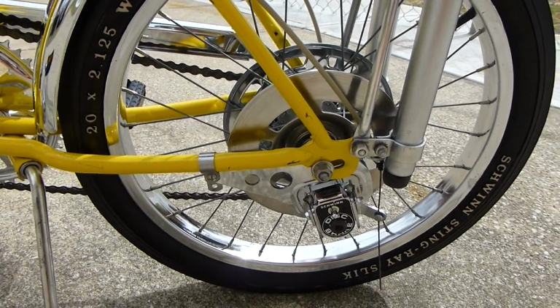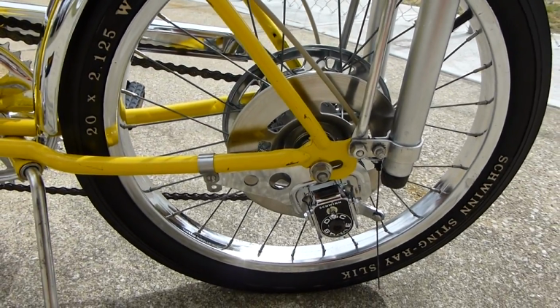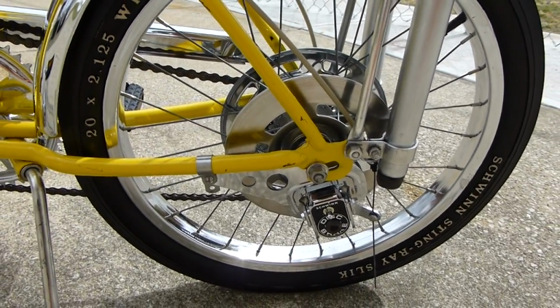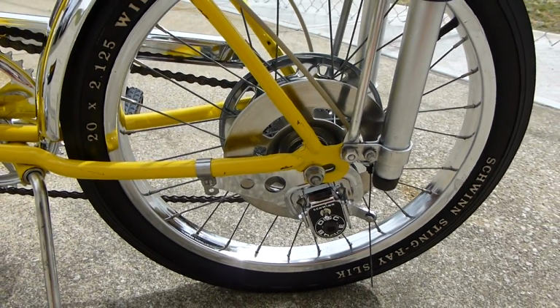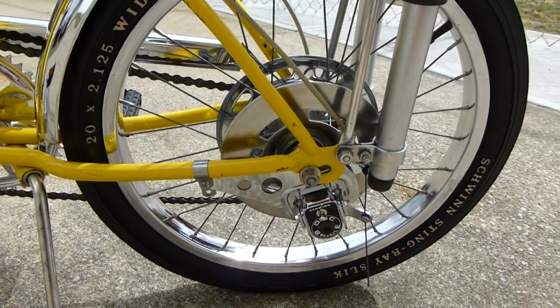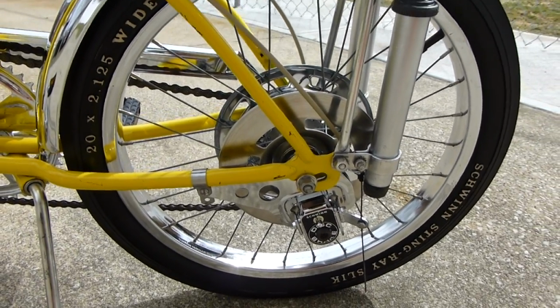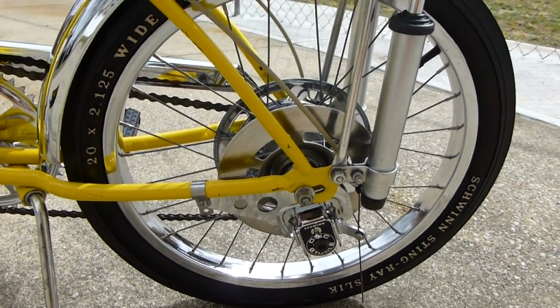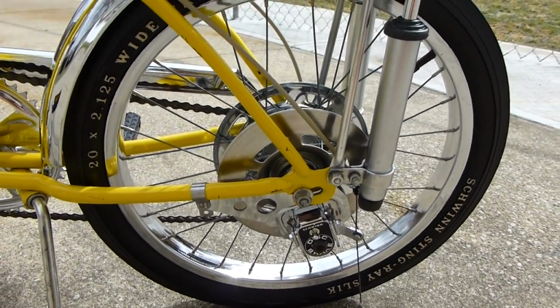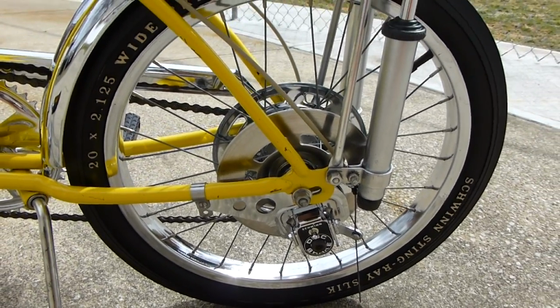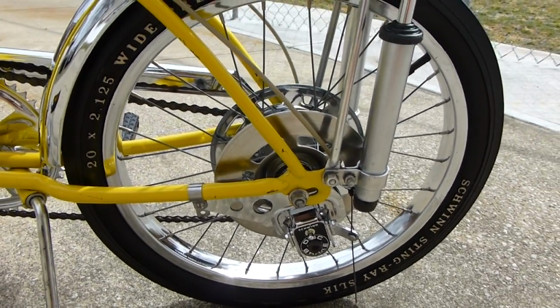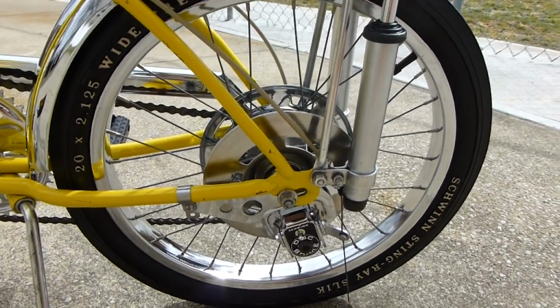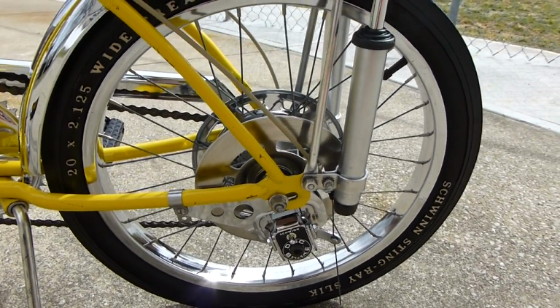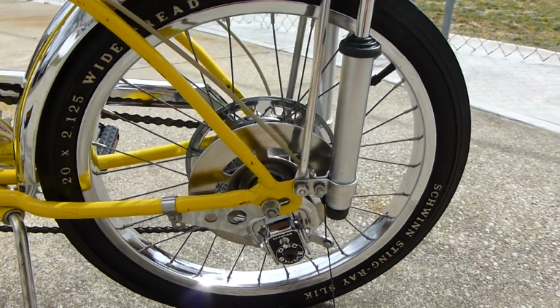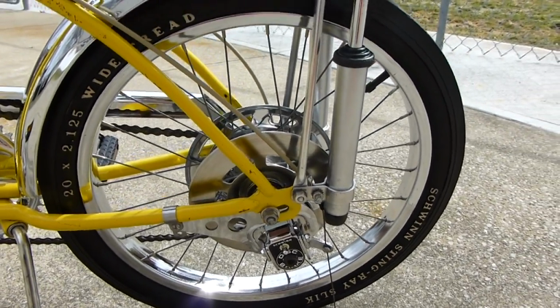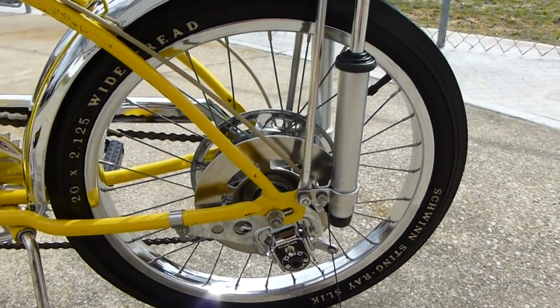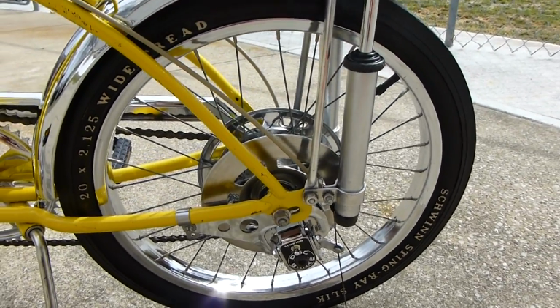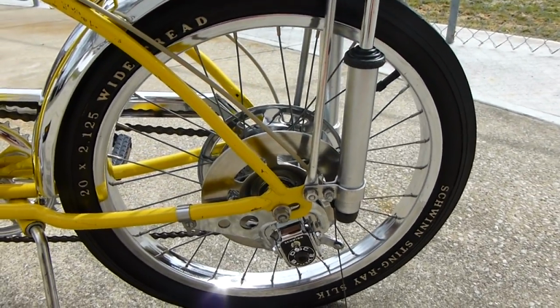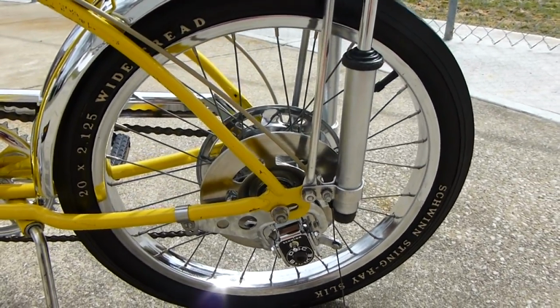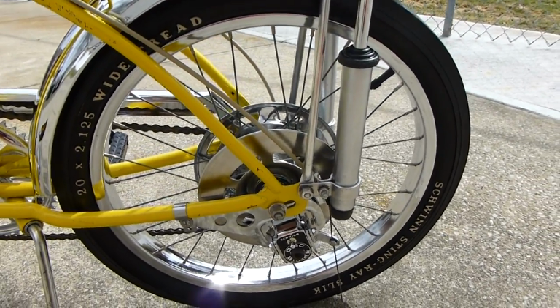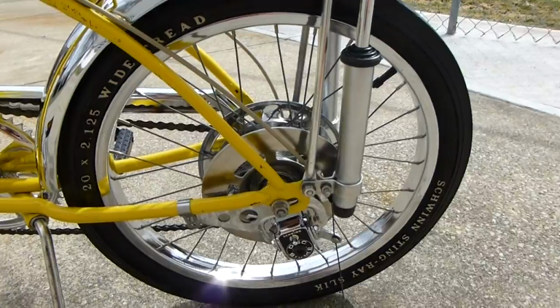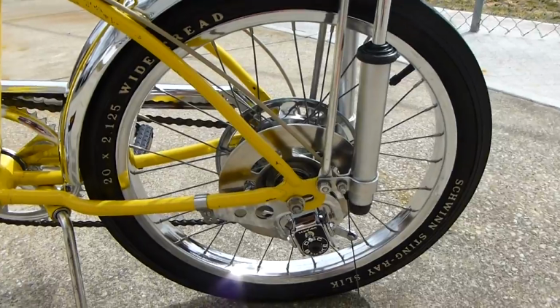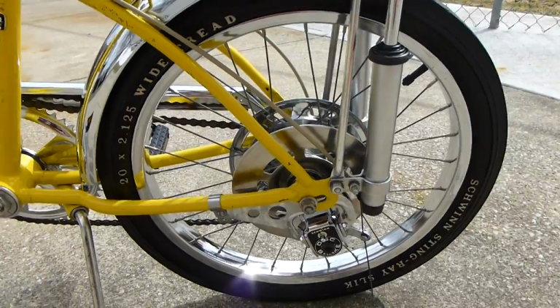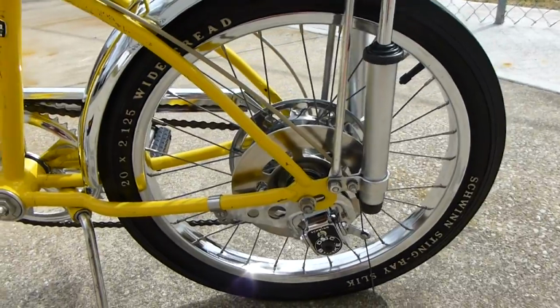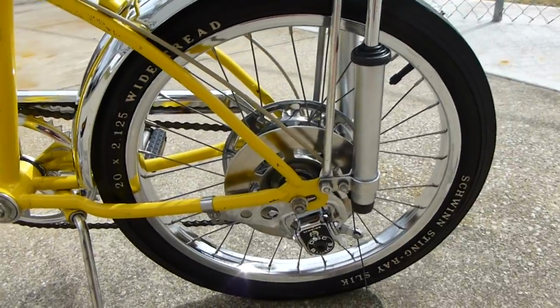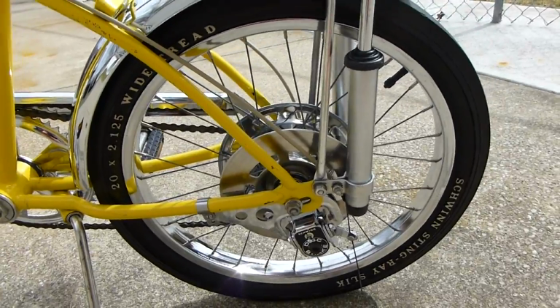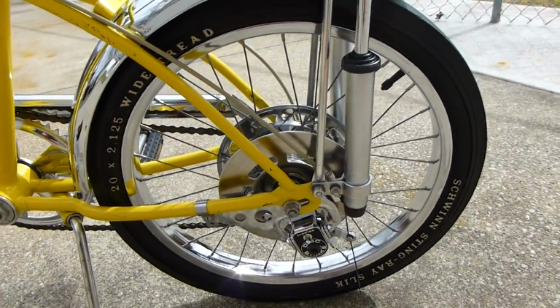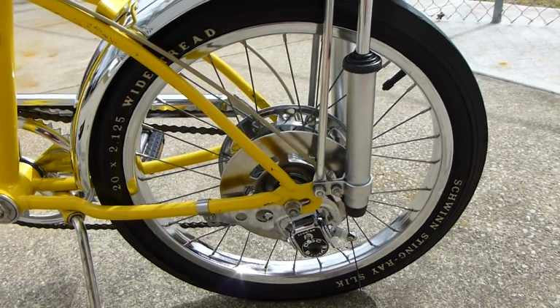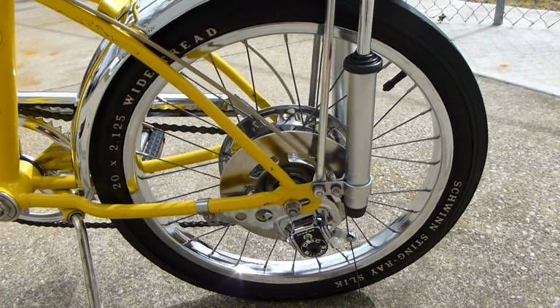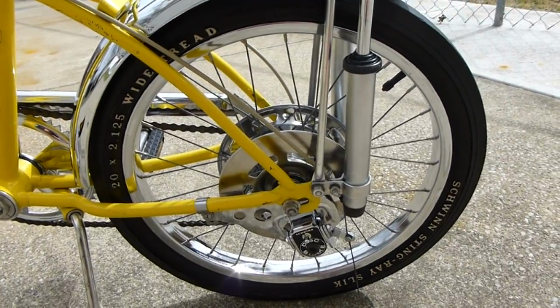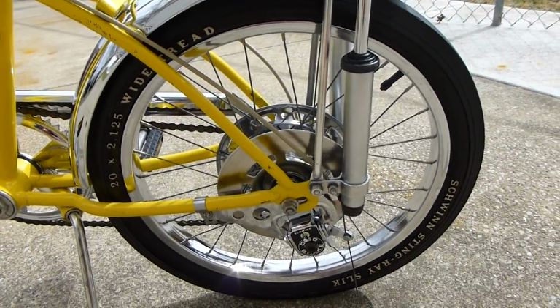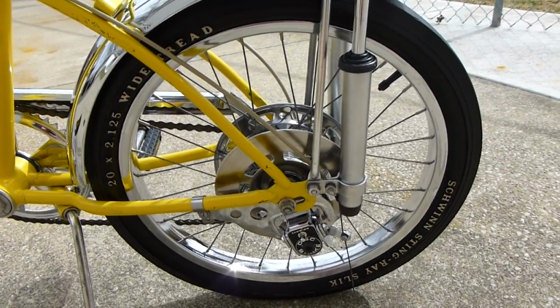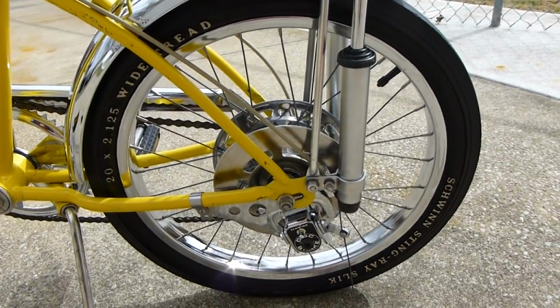Really everything cleaned up pretty nicely, even the tires. These are the same tires that we had — everything's the same. We just cleaned everything.